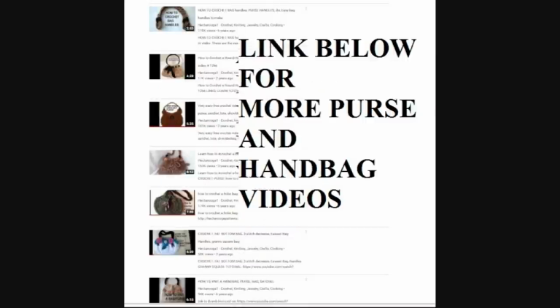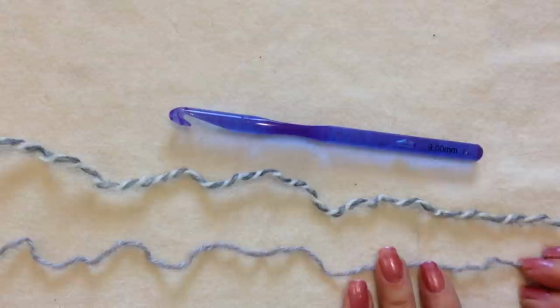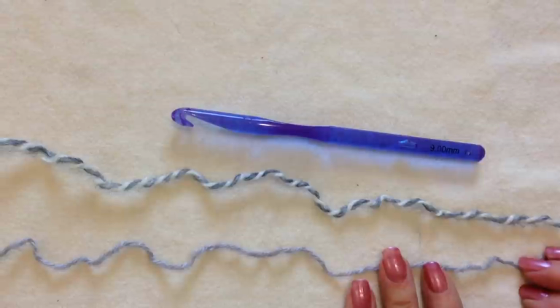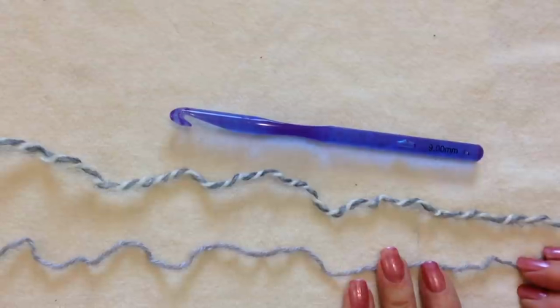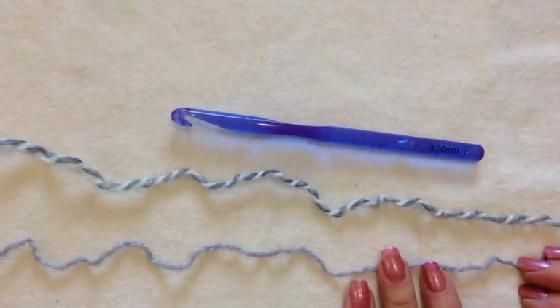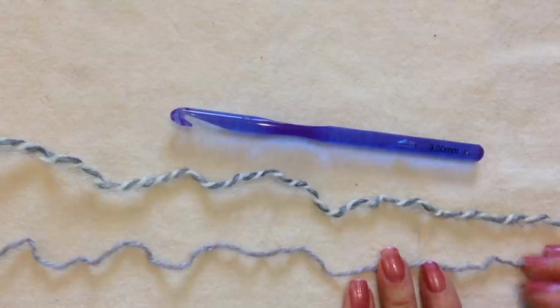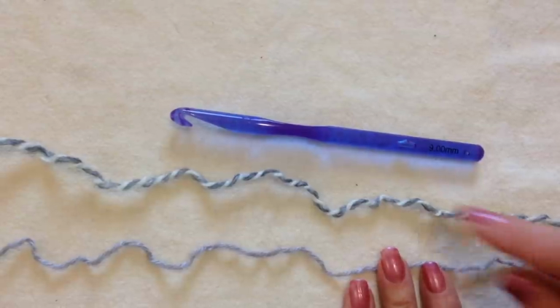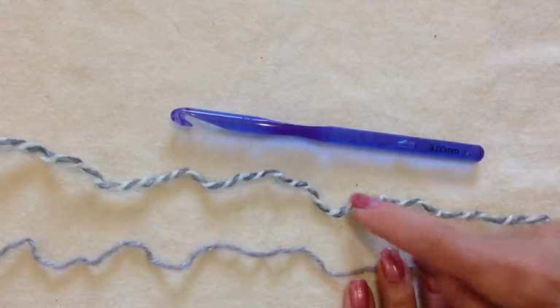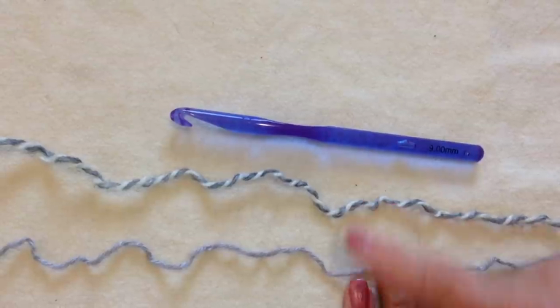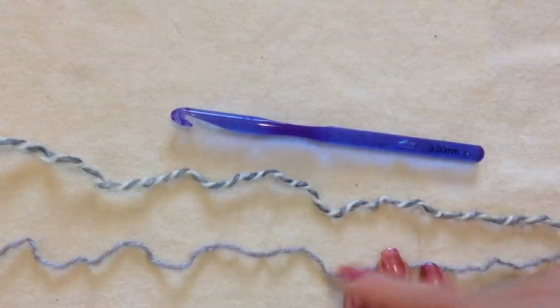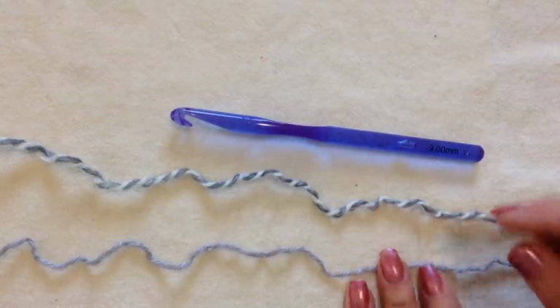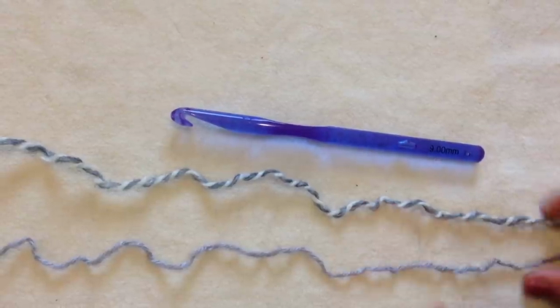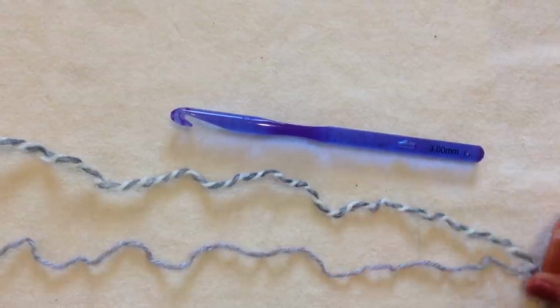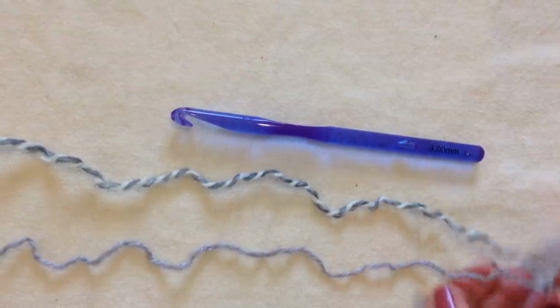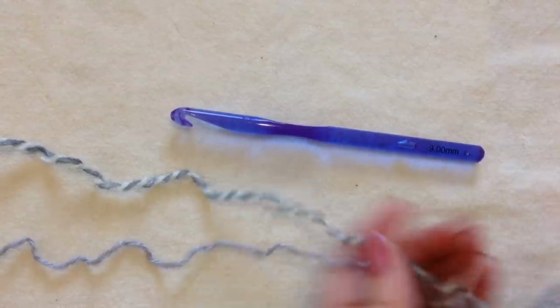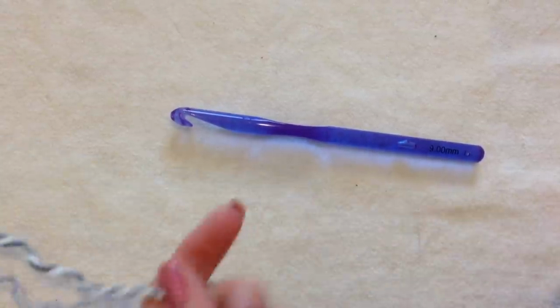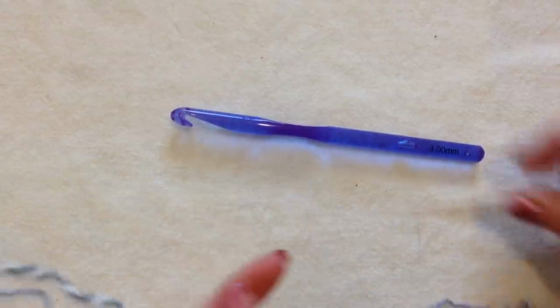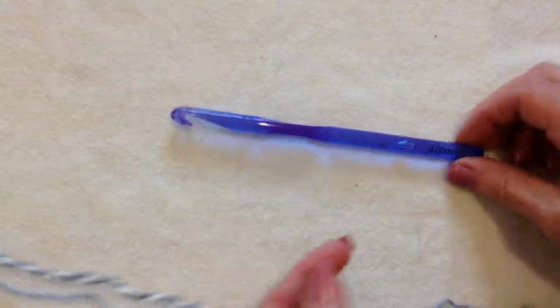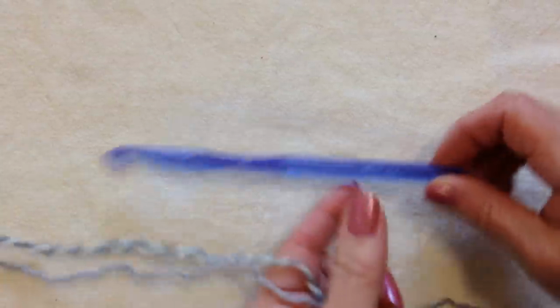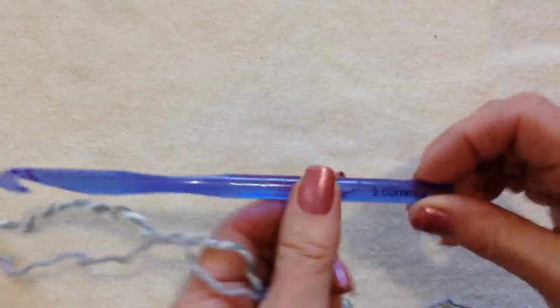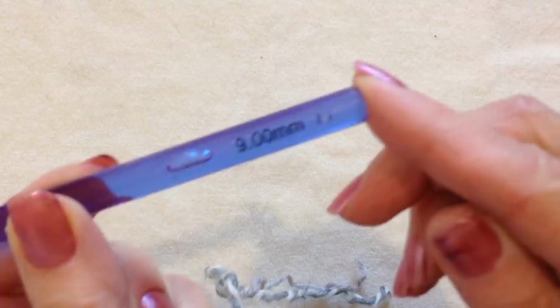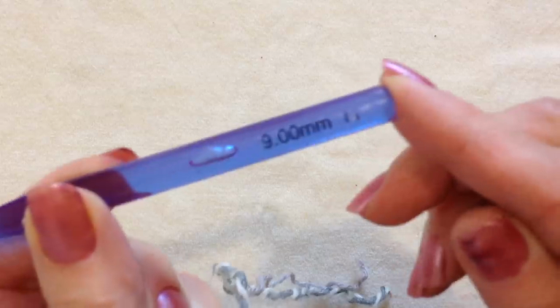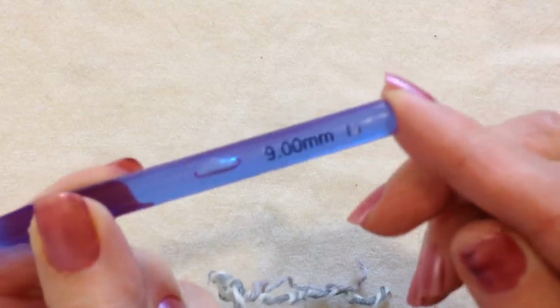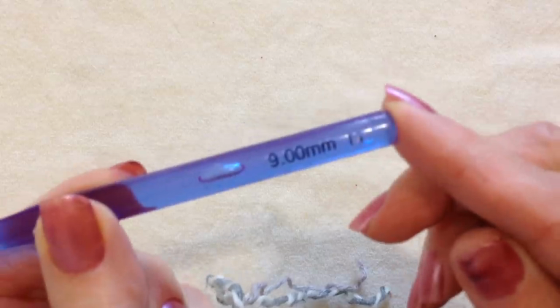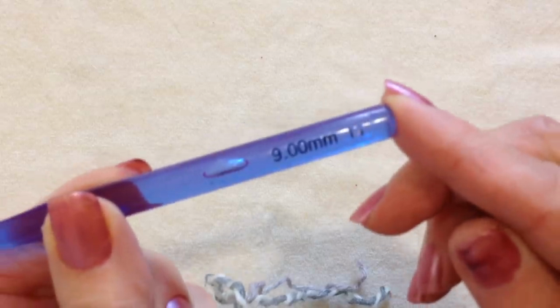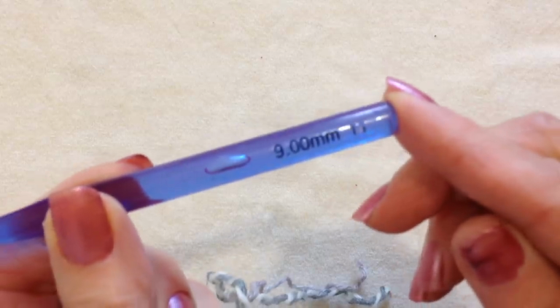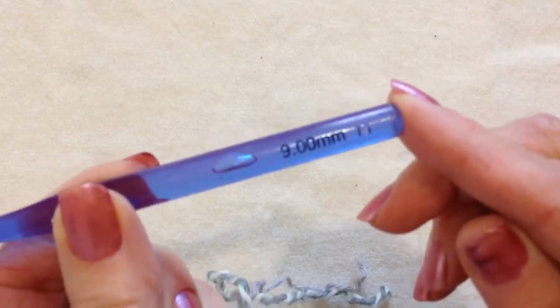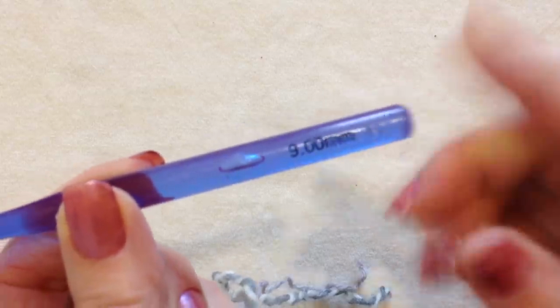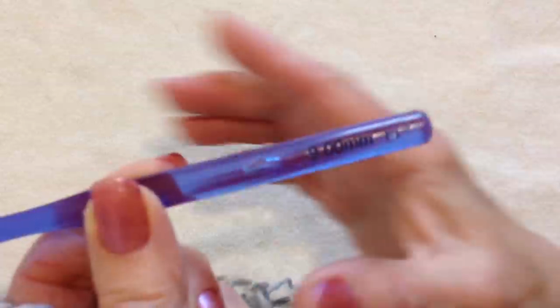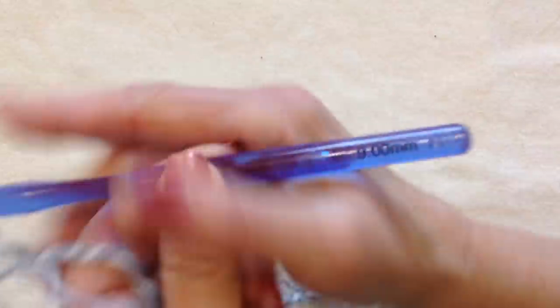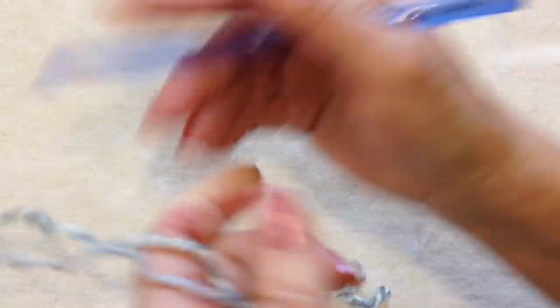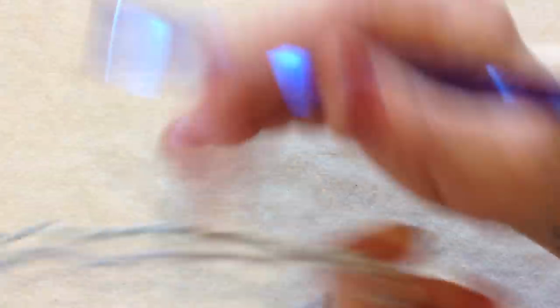To make this handbag, I'm working with 2 strands of worsted weight yarn and a 9mm crochet hook.